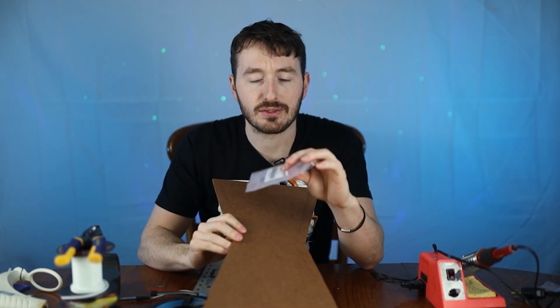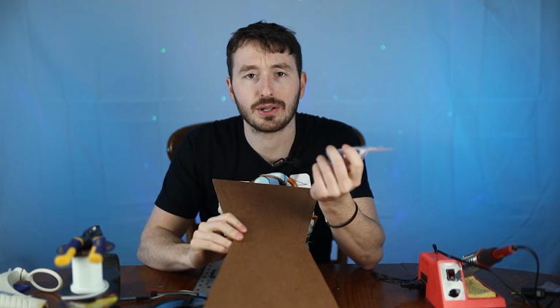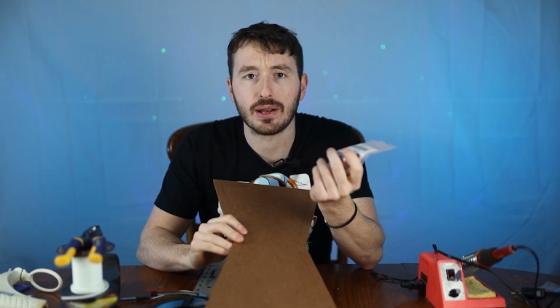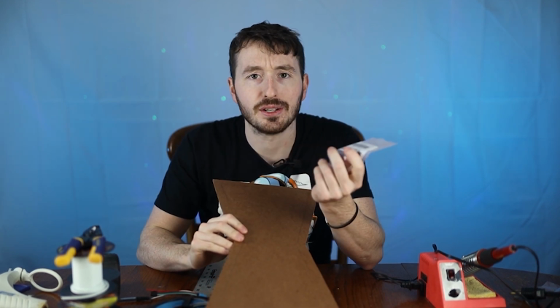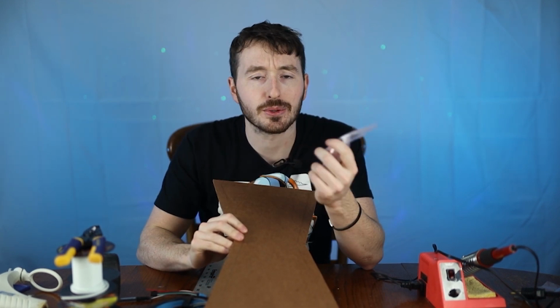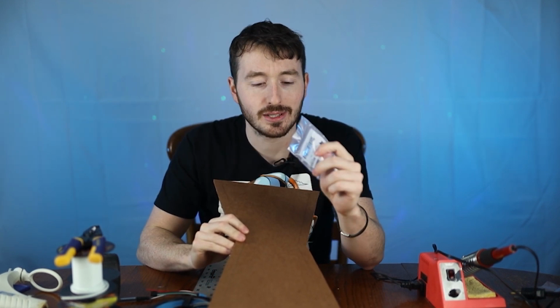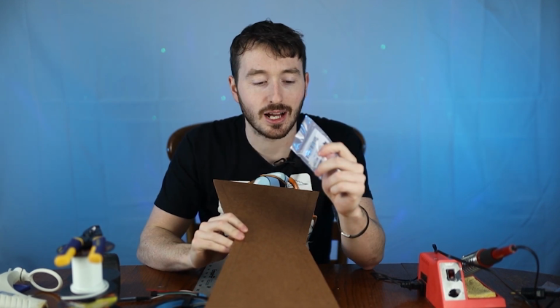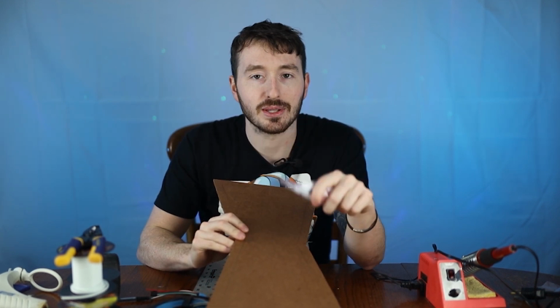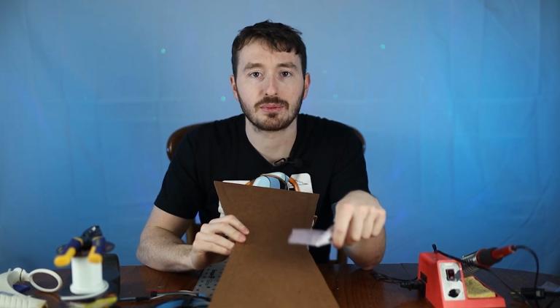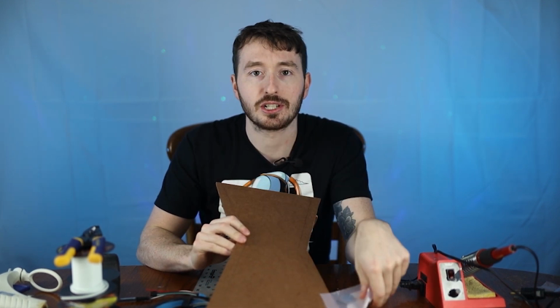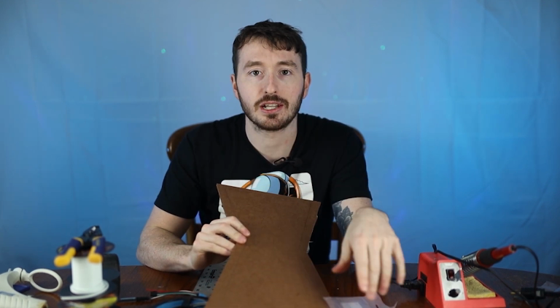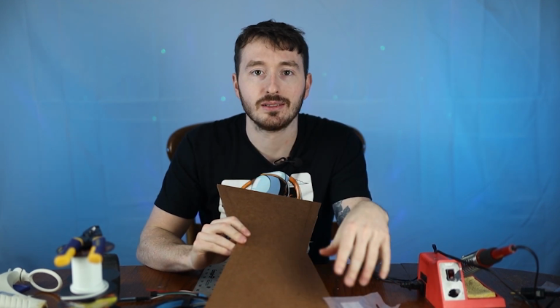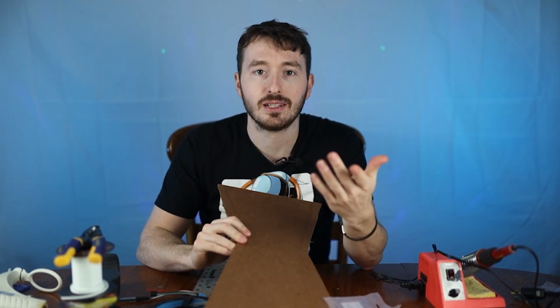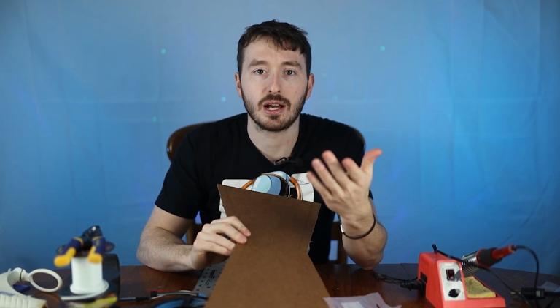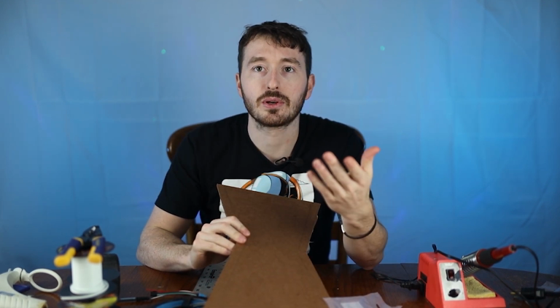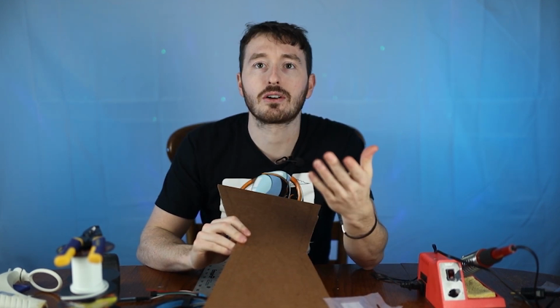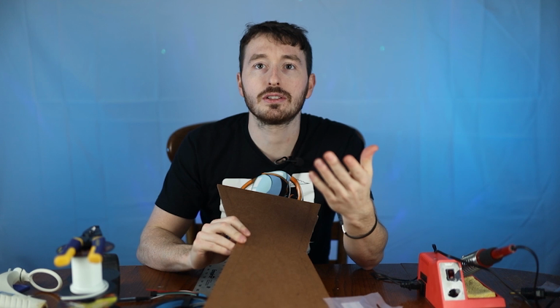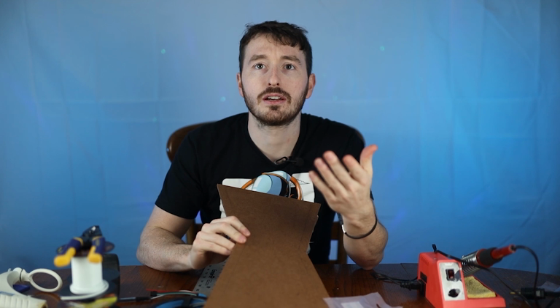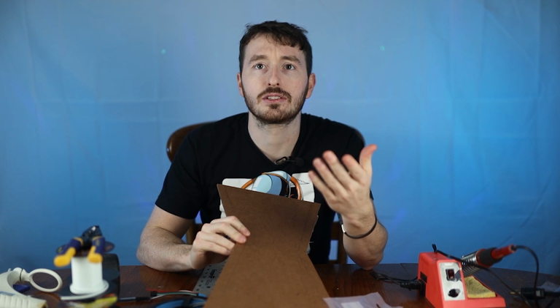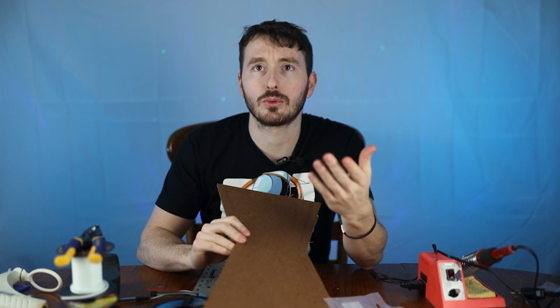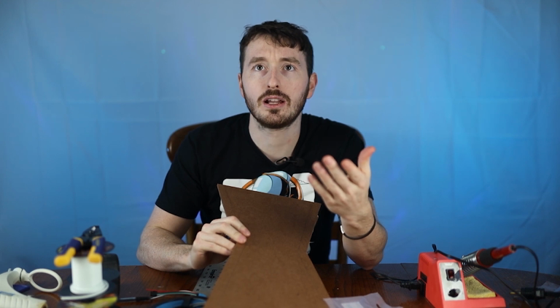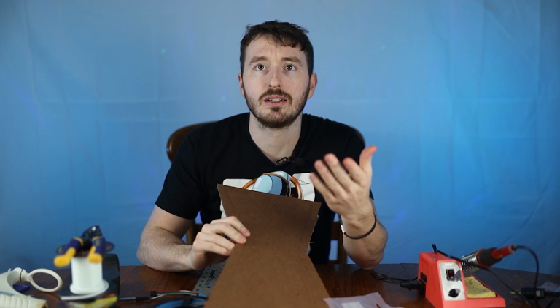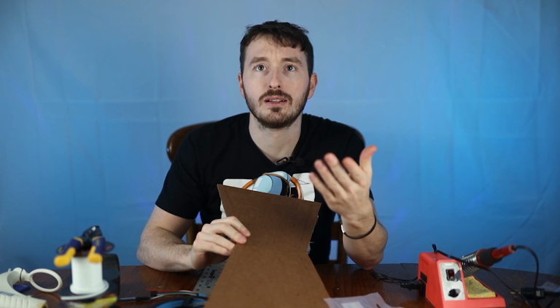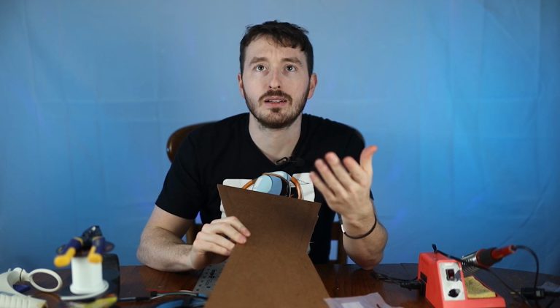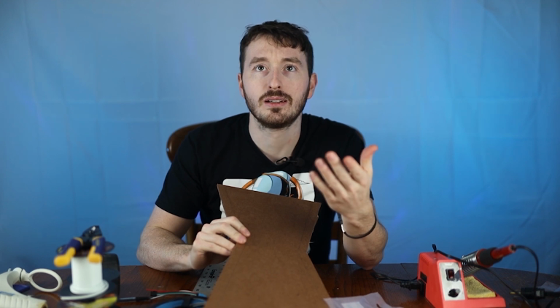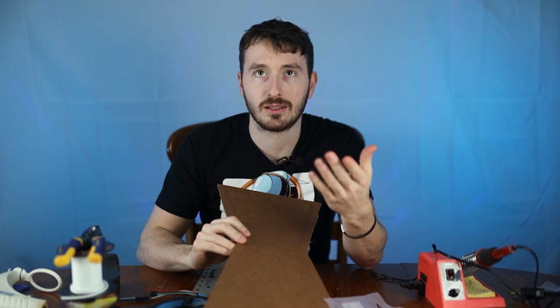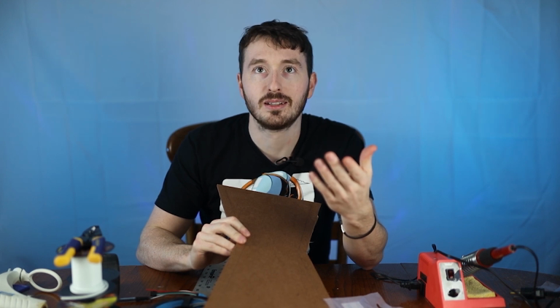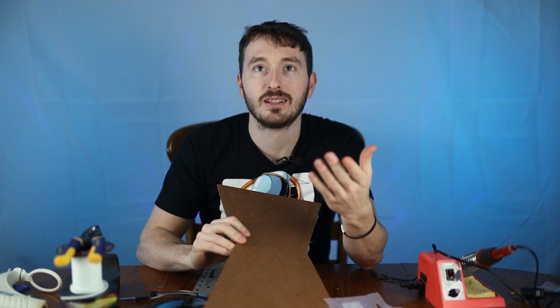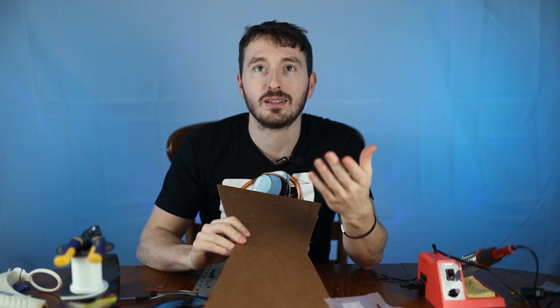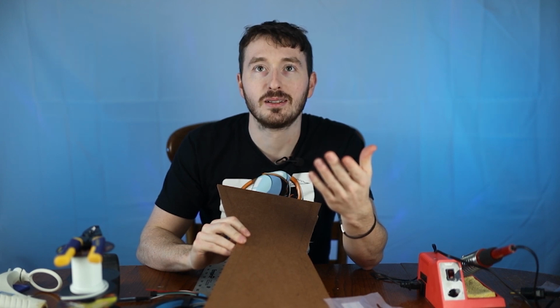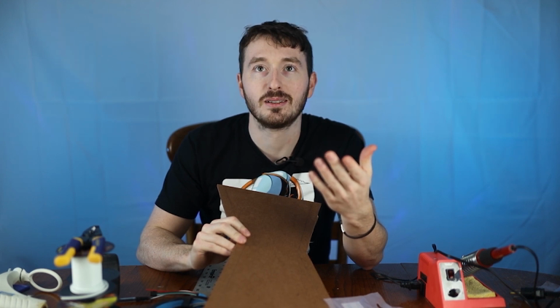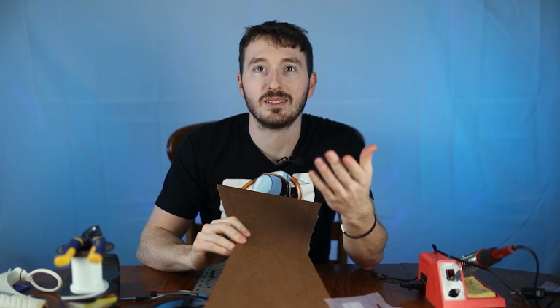We're going to glue on the WS2812B LEDs, then connect the ESP8266 to control them along with the accelerometer. We're really excited to see how this turns out.